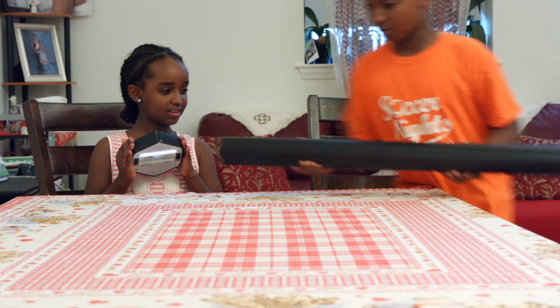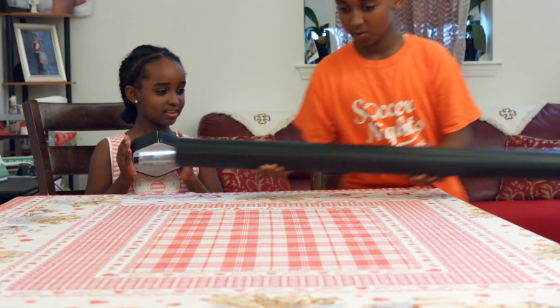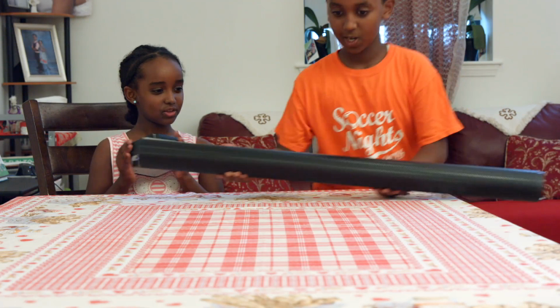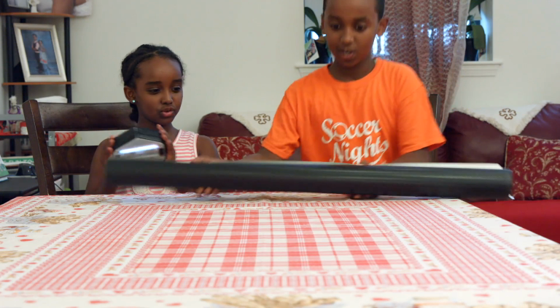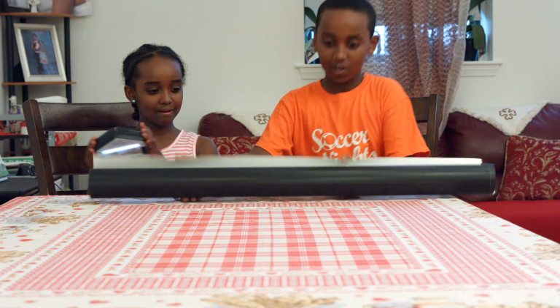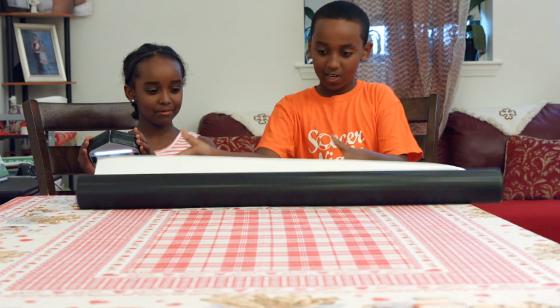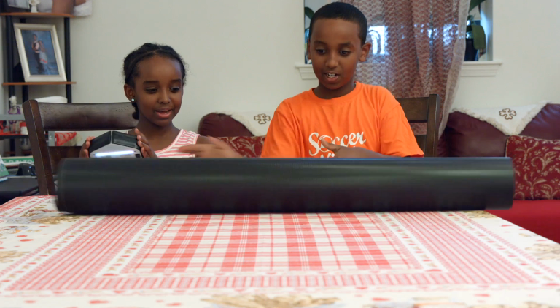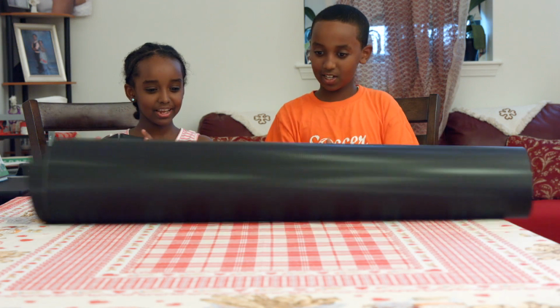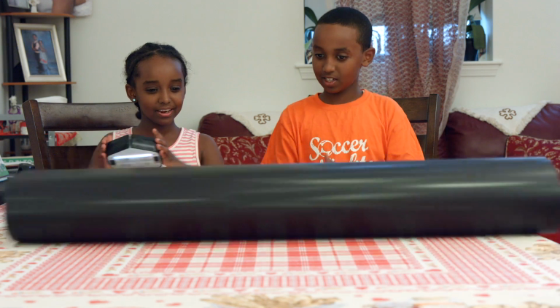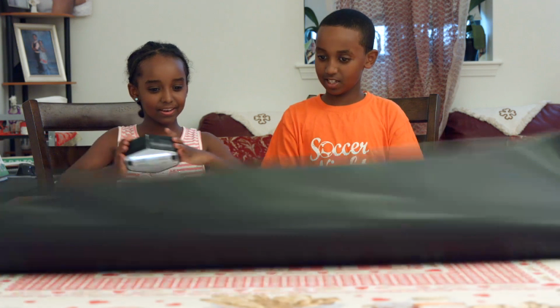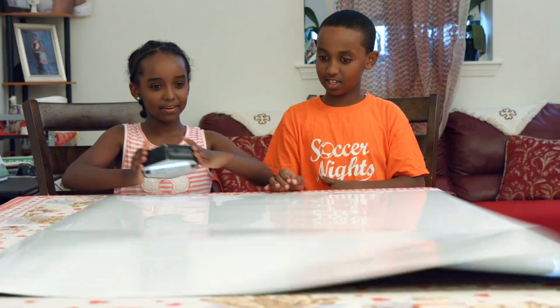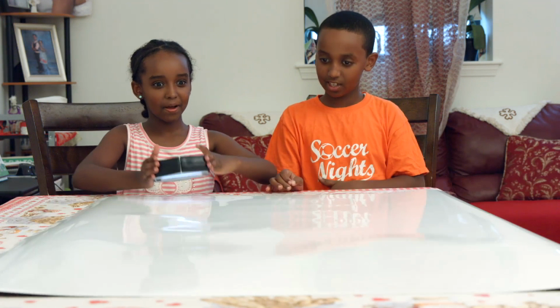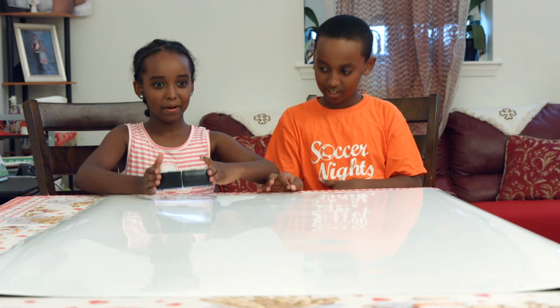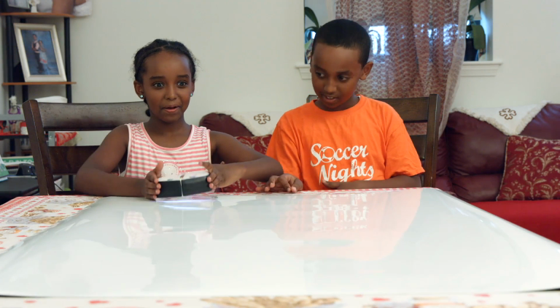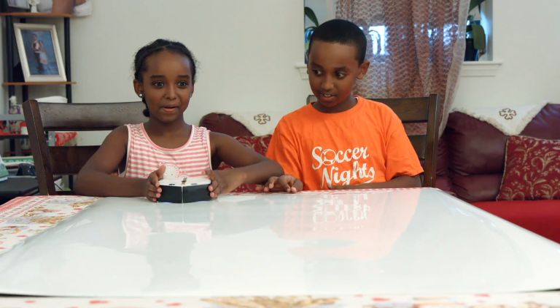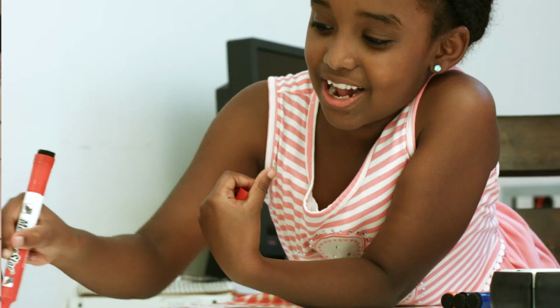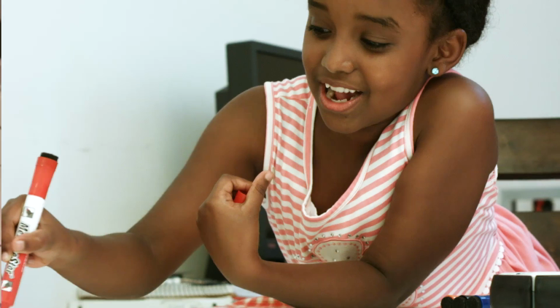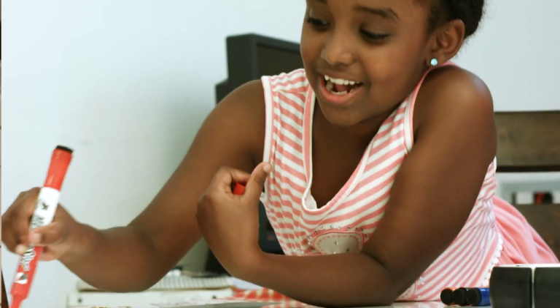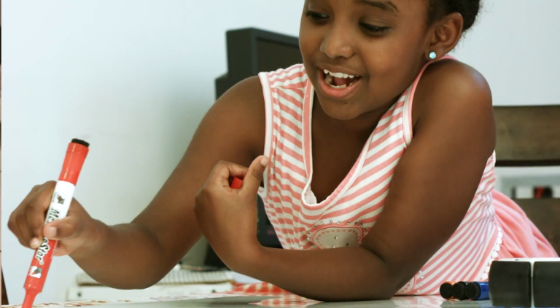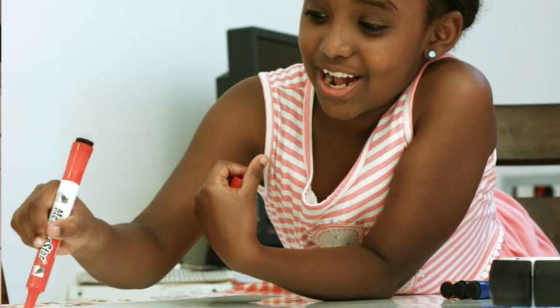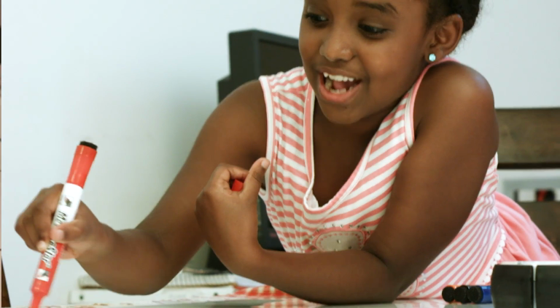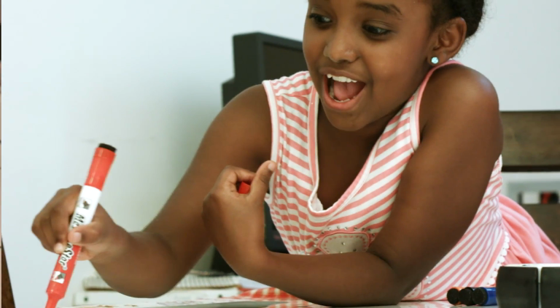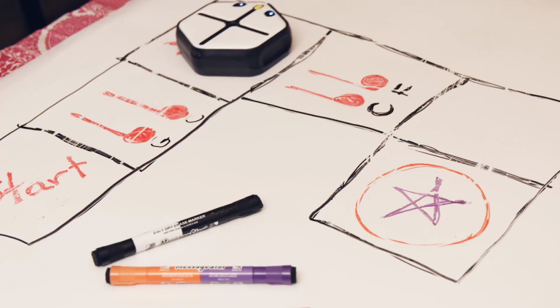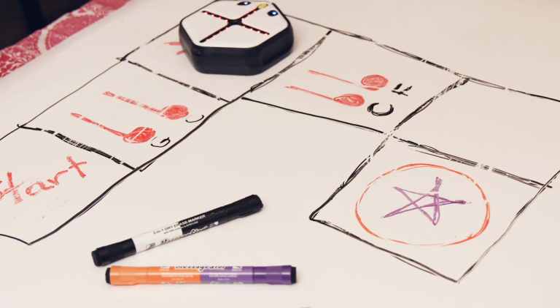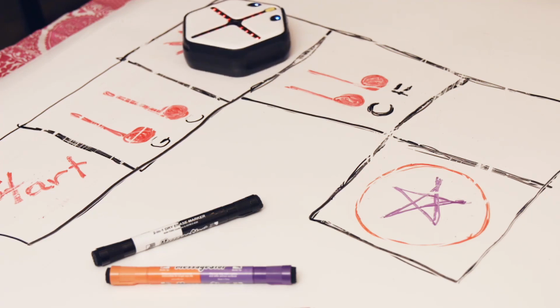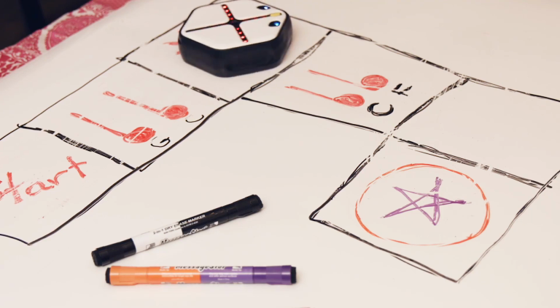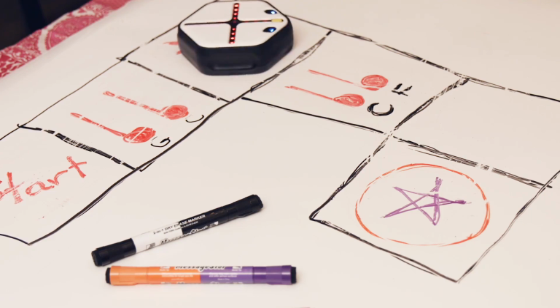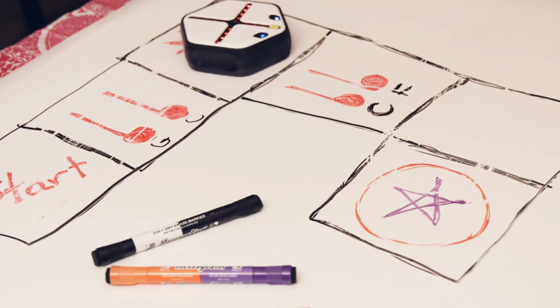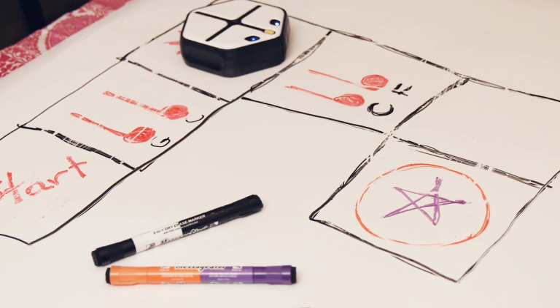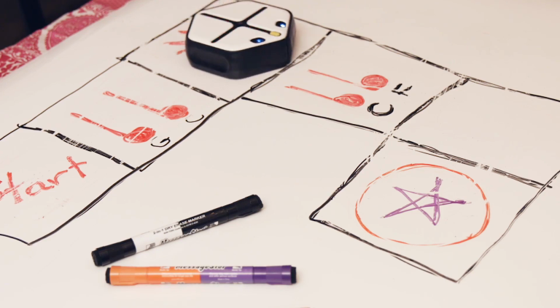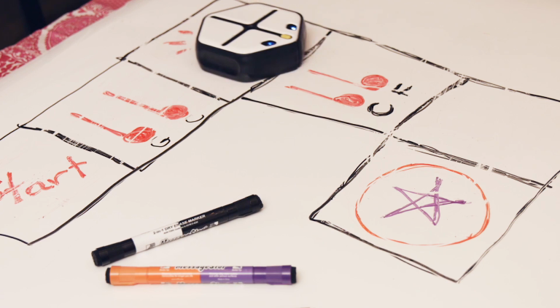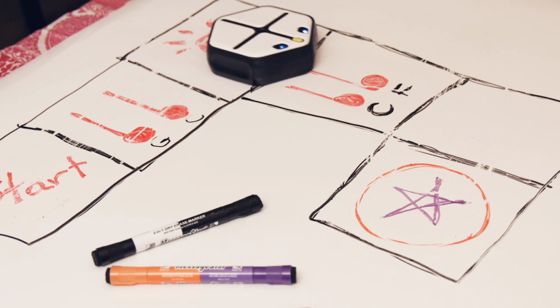Root can be used on just about any surface, making it a great platform to create all kinds of challenges and games with friends.